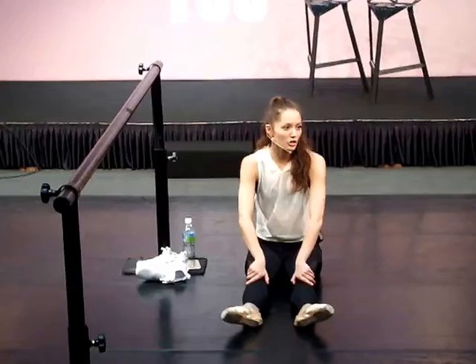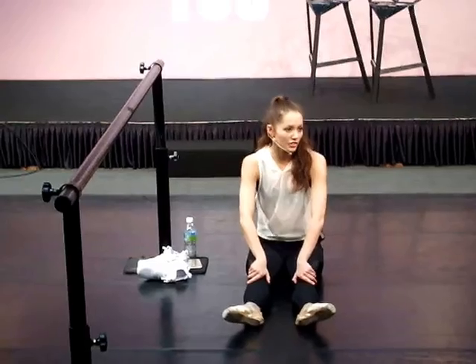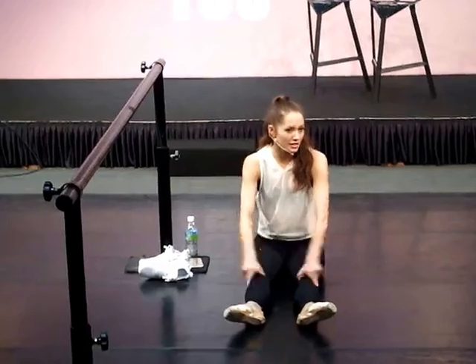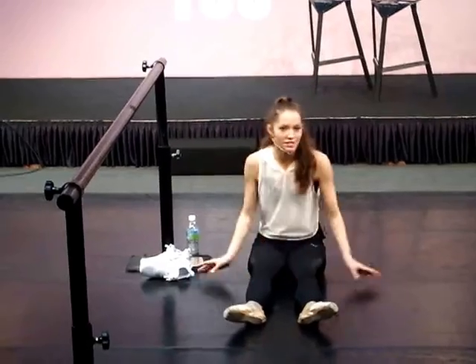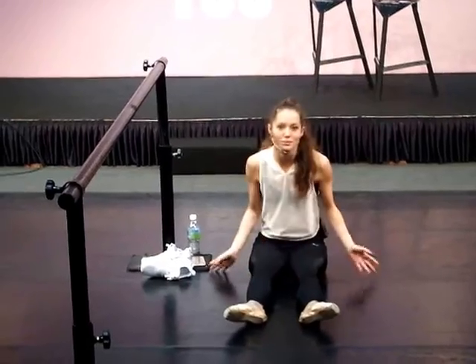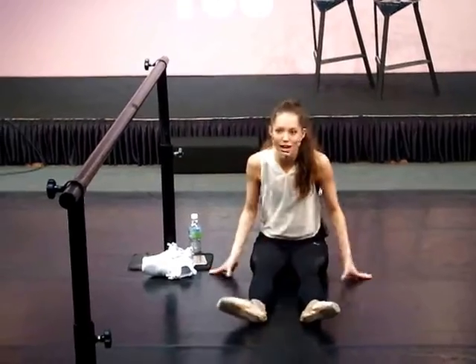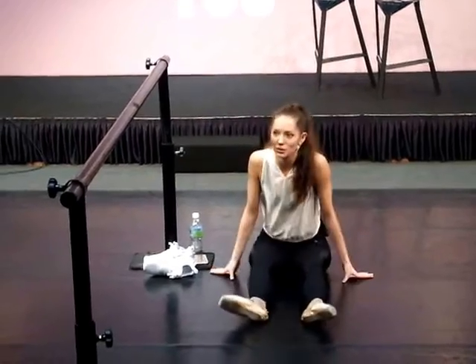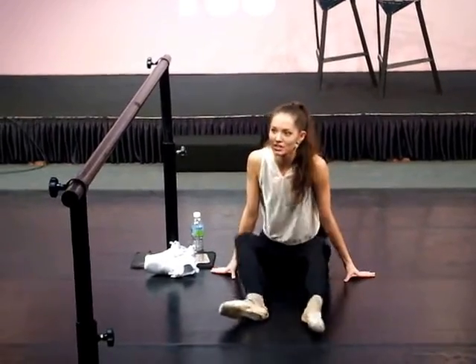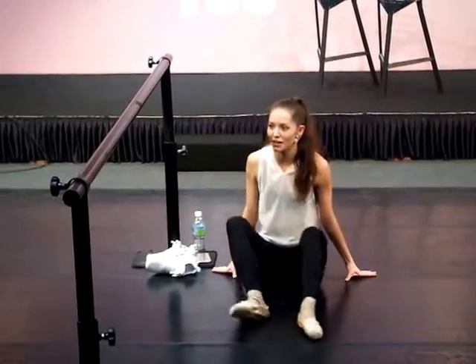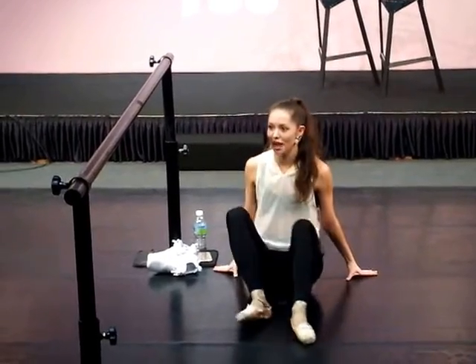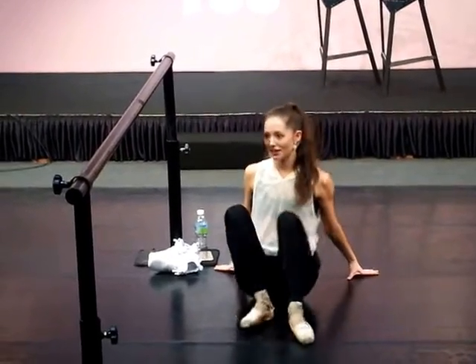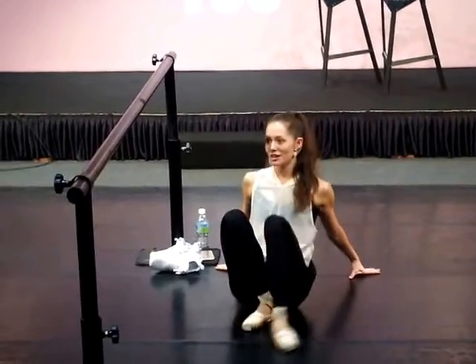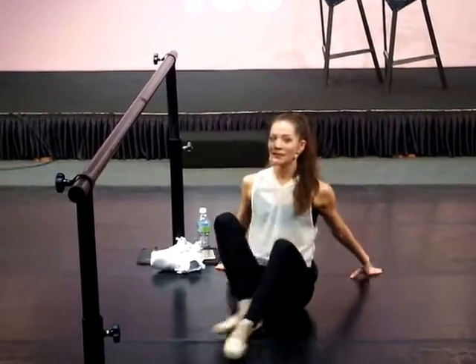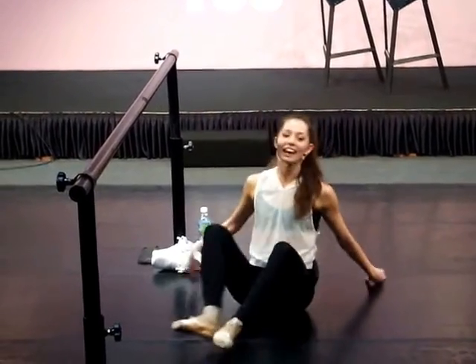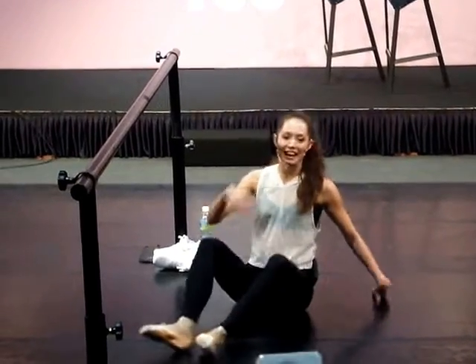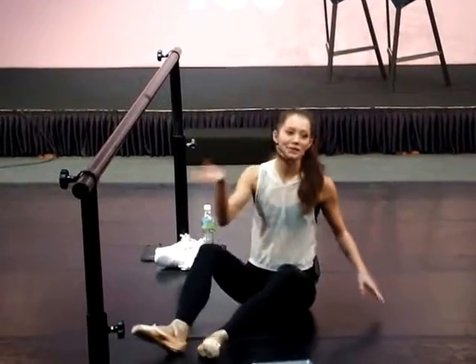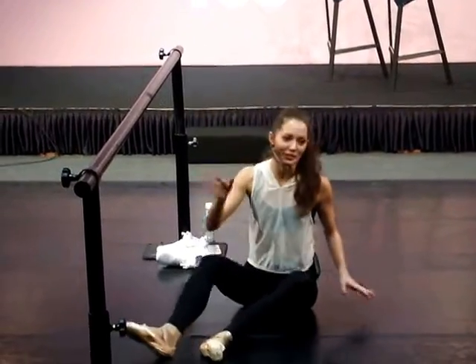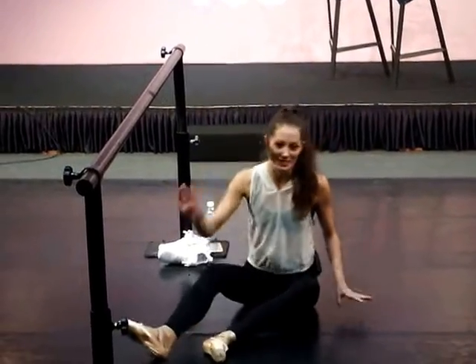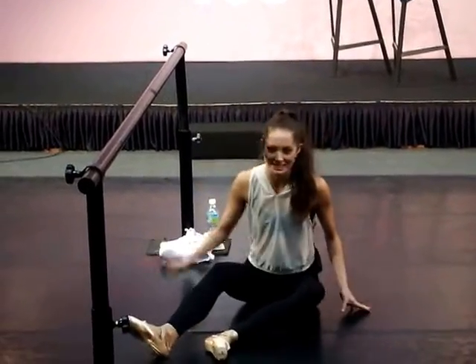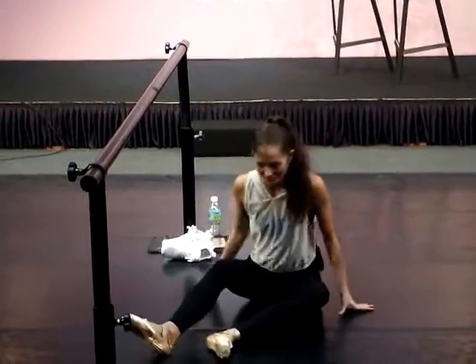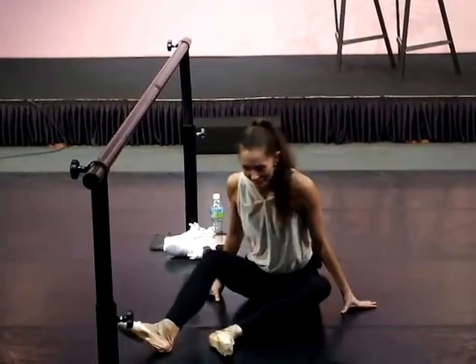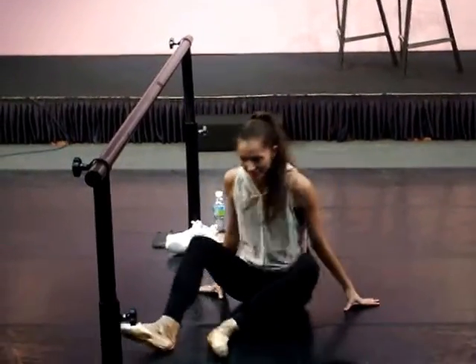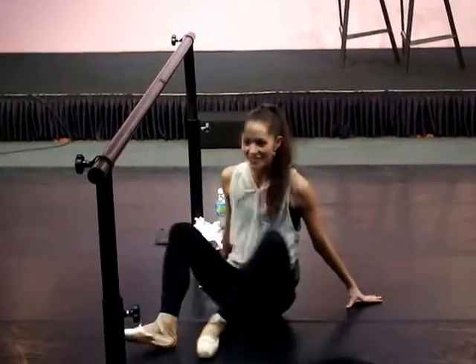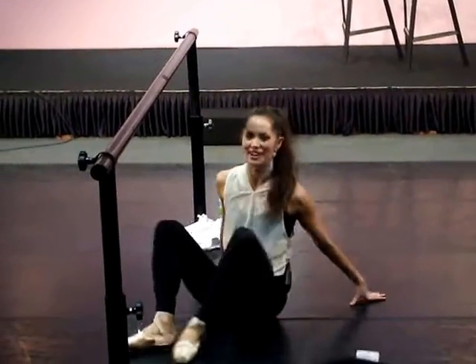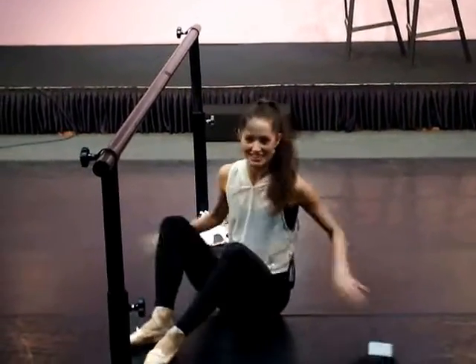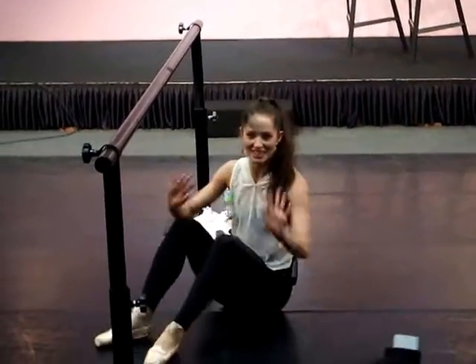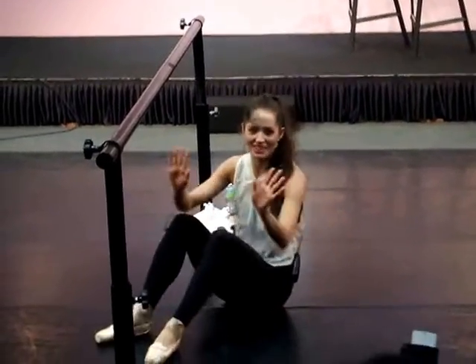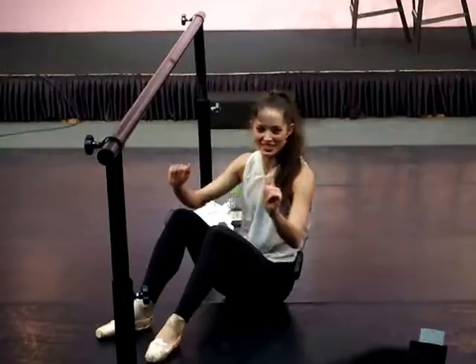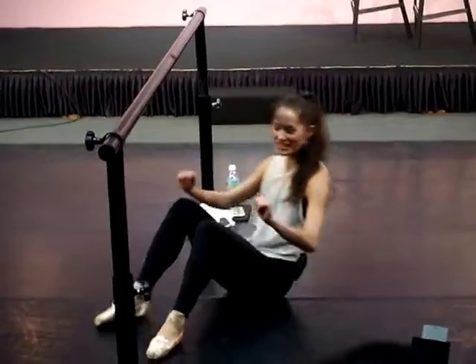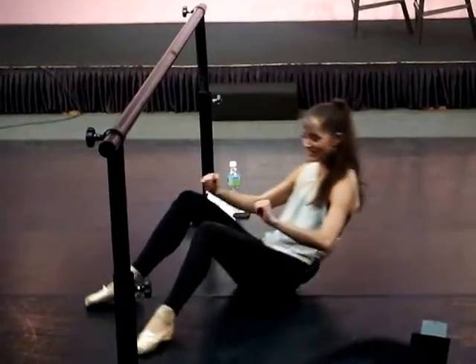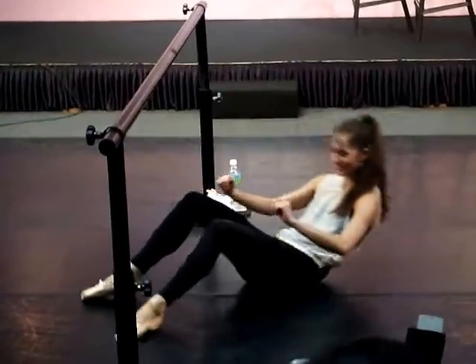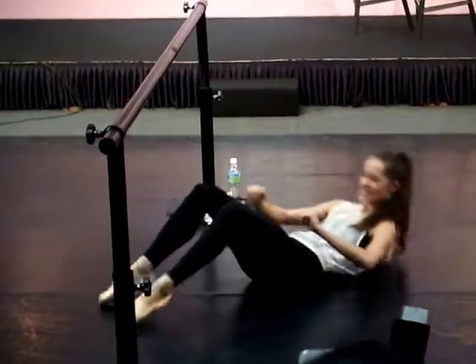Wash your face. This is what I do instead of that. But then I get up and I wash my team. I promise I wash my face.